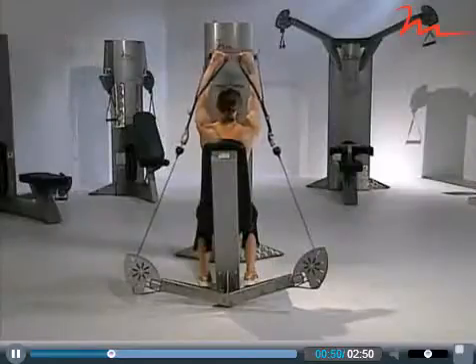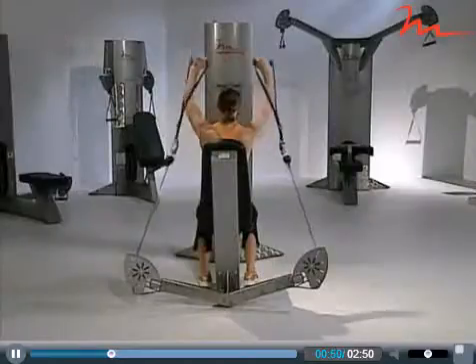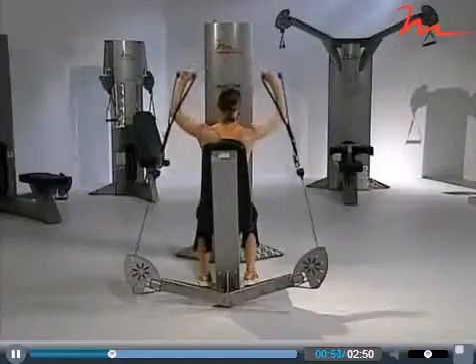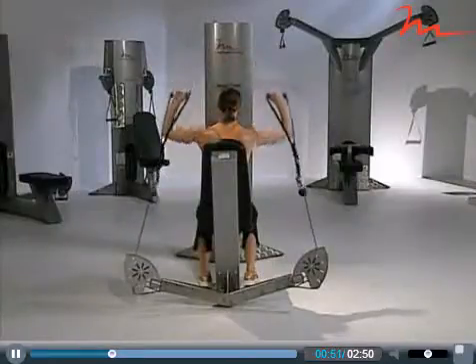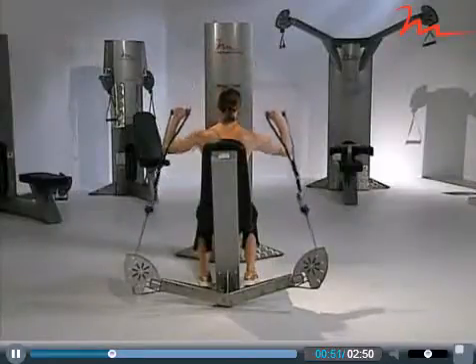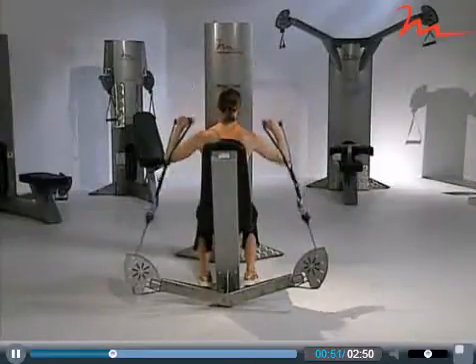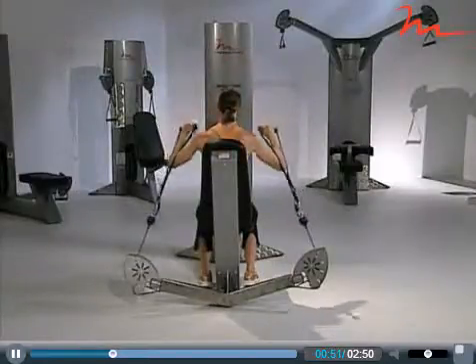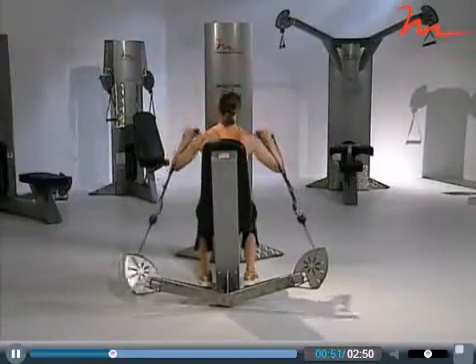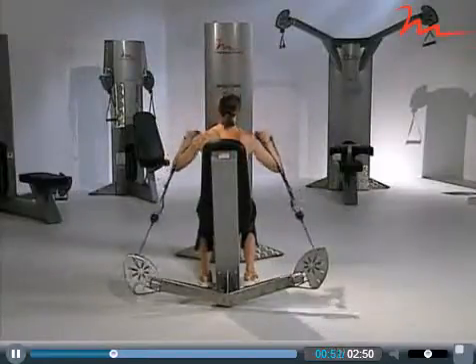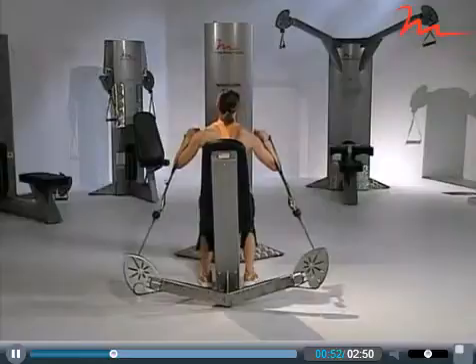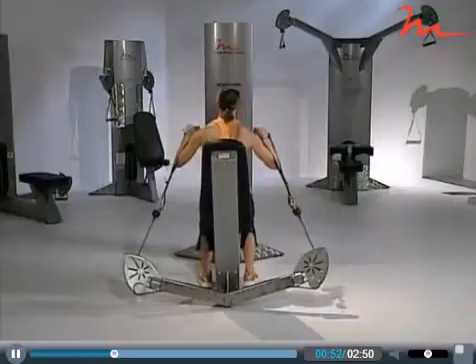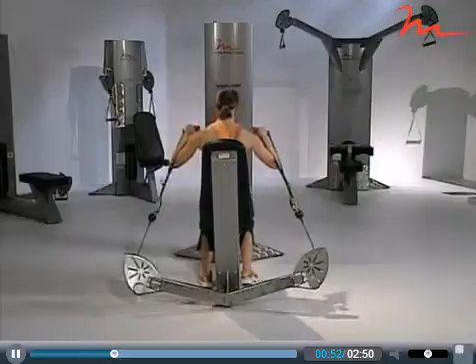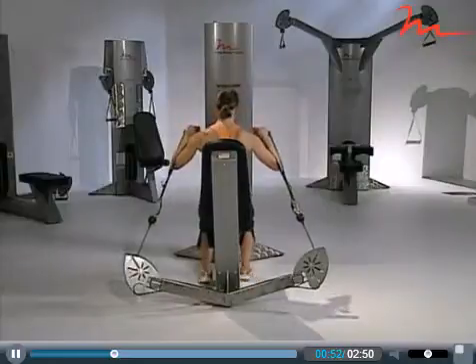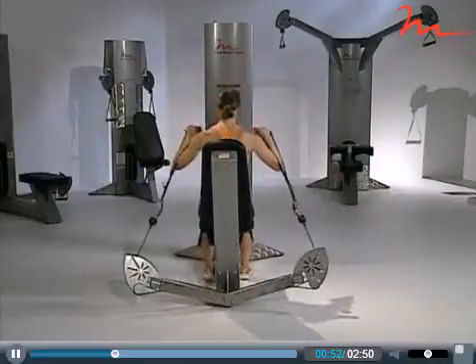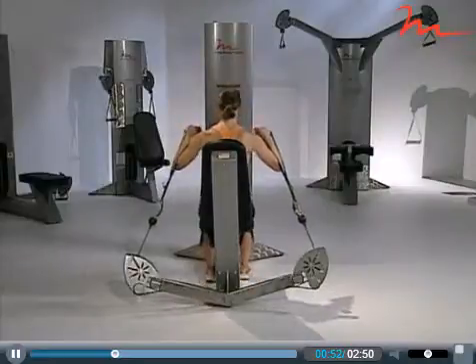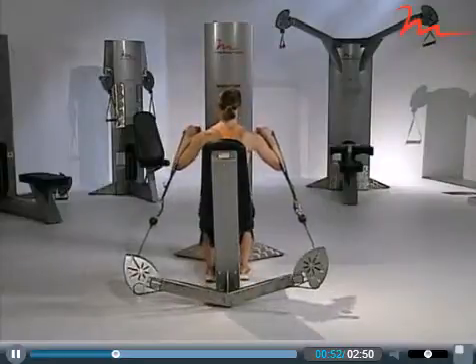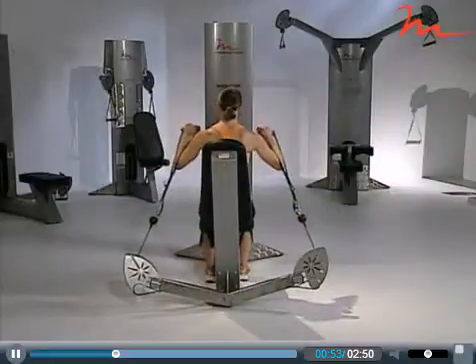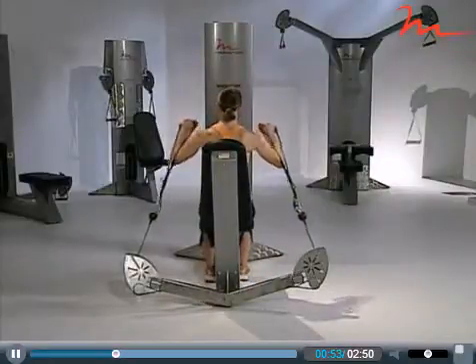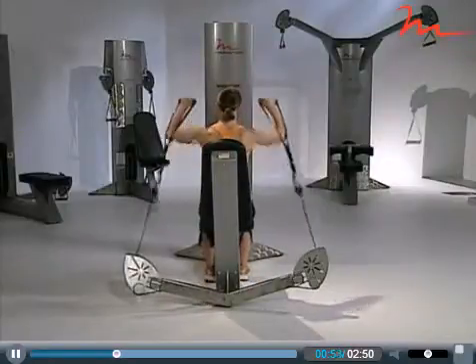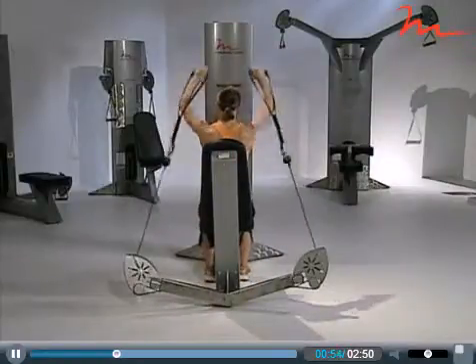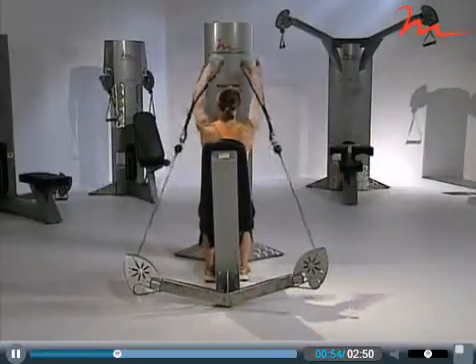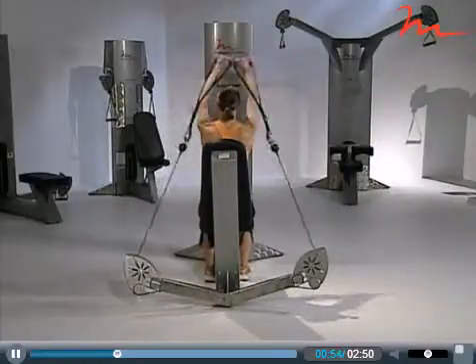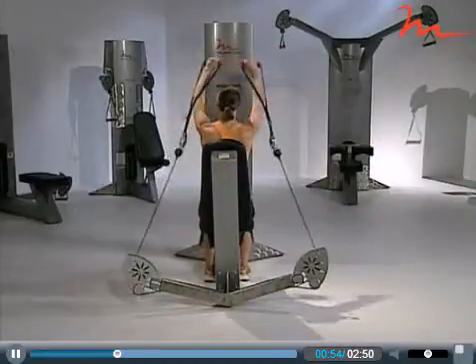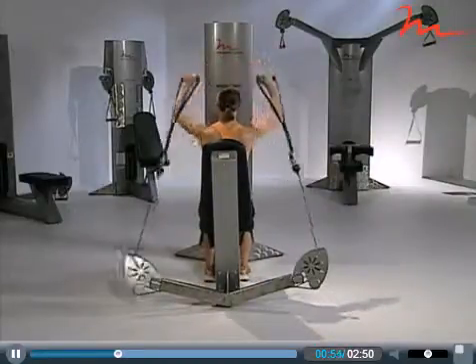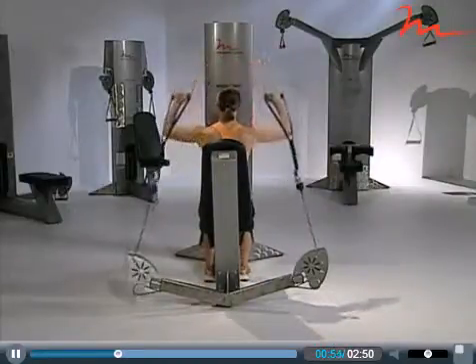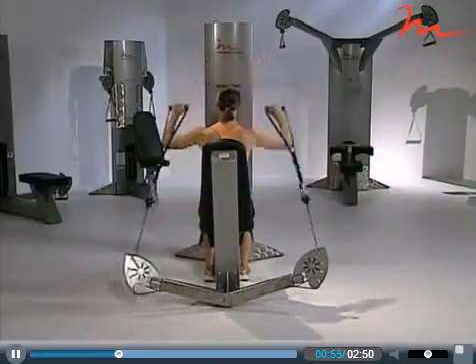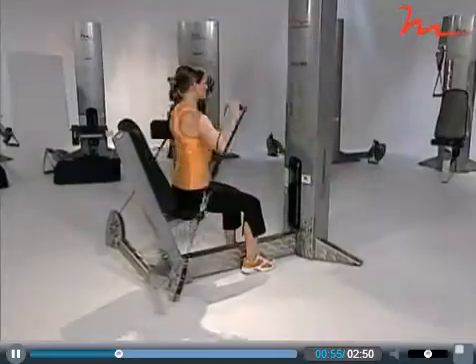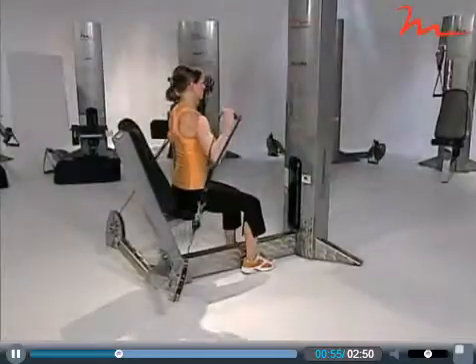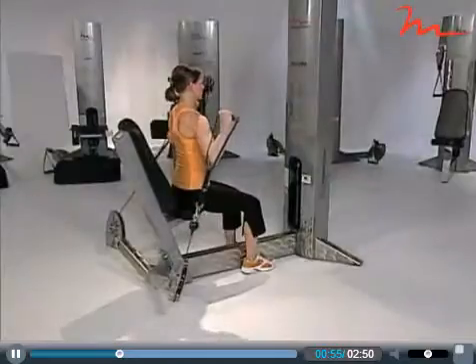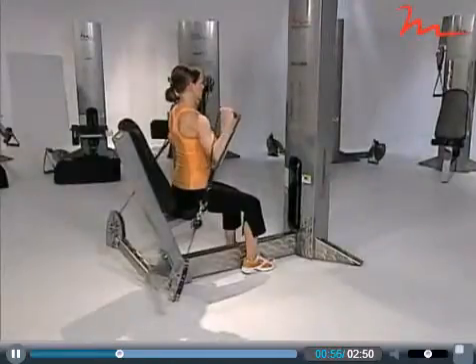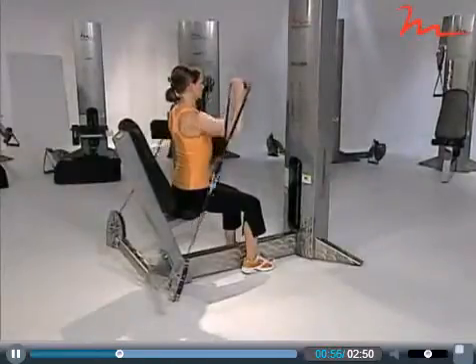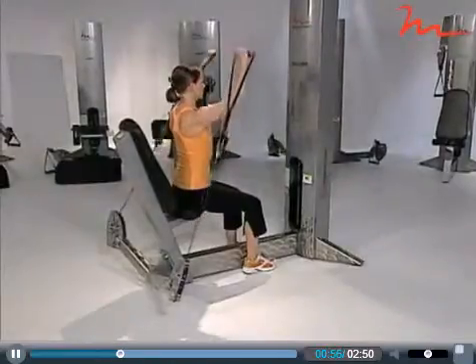To further challenge the client's stability, have them slide forward in the seat so their hips are no longer in contact with the back pad.